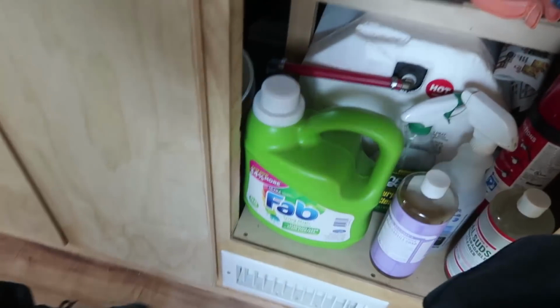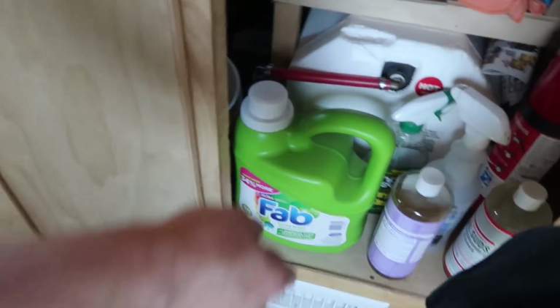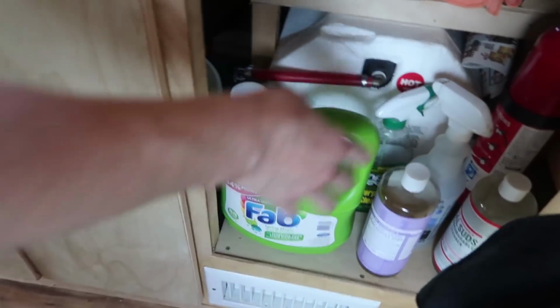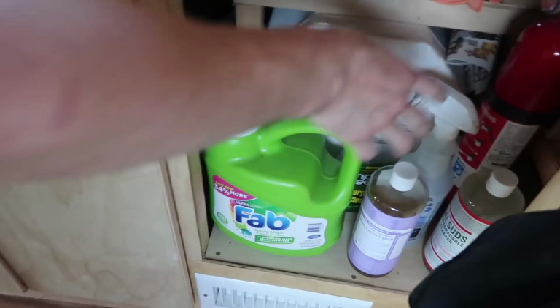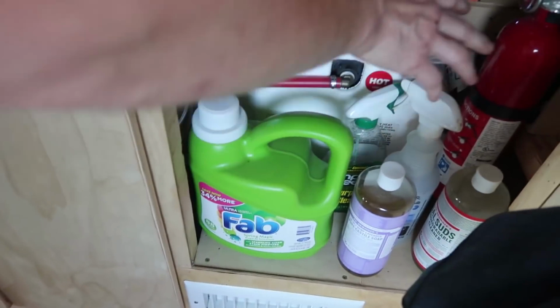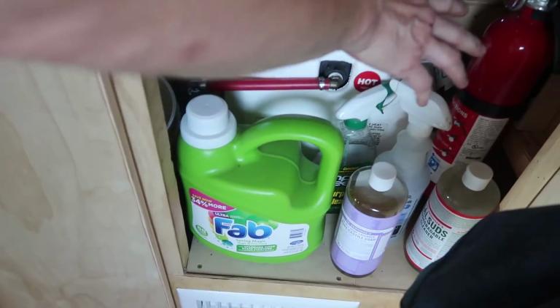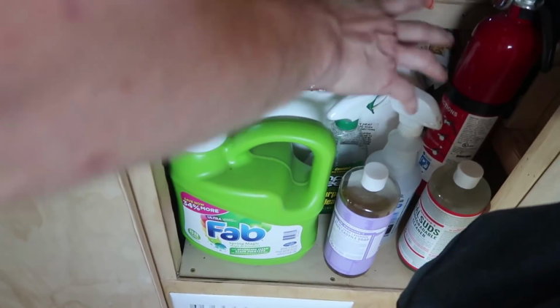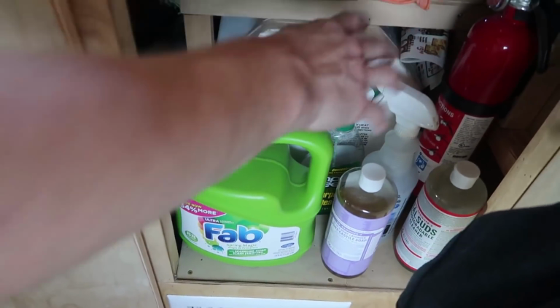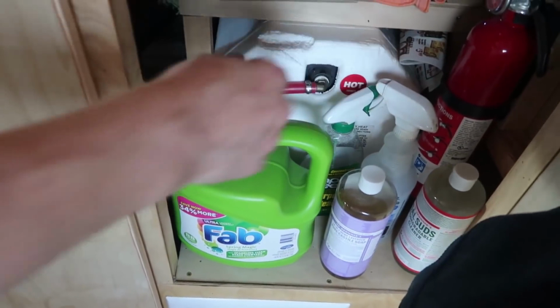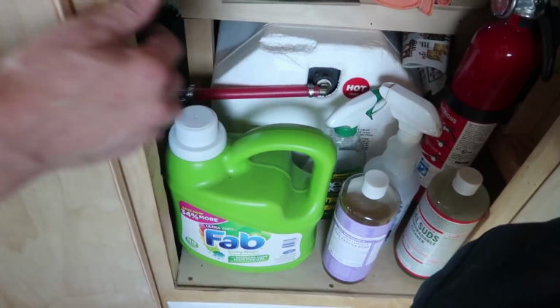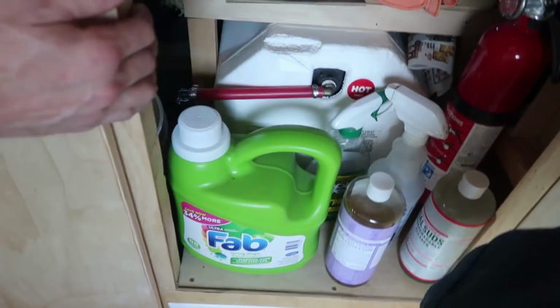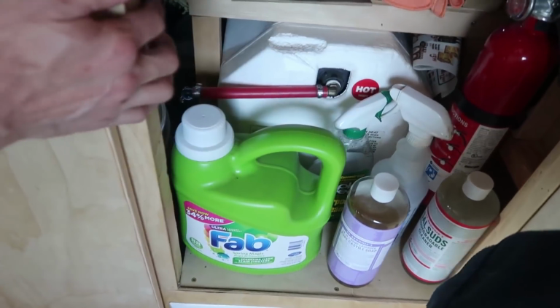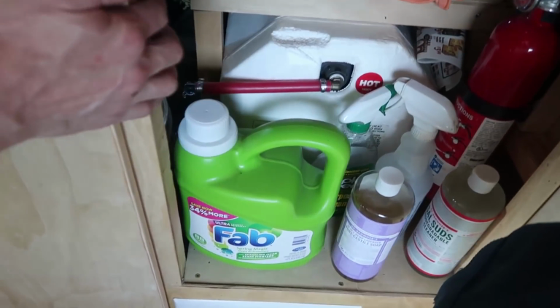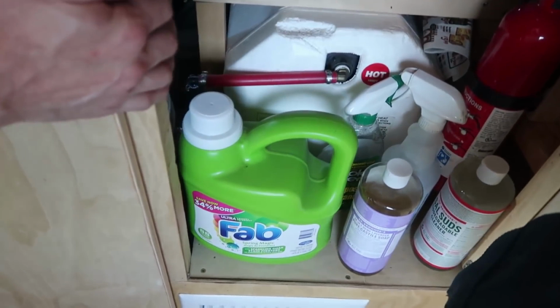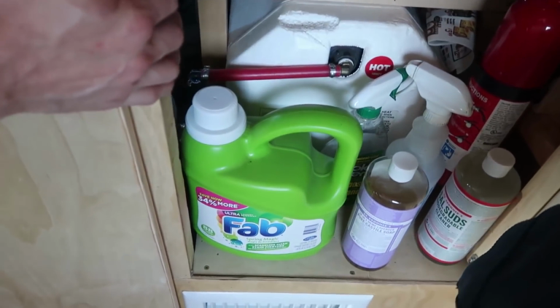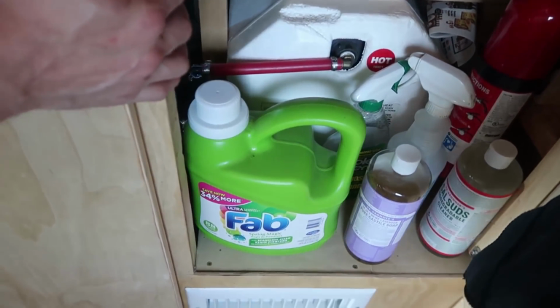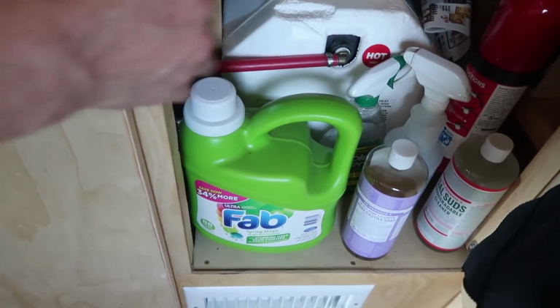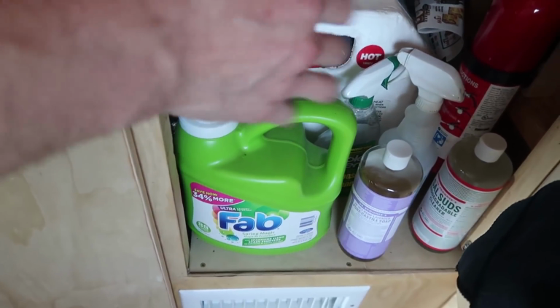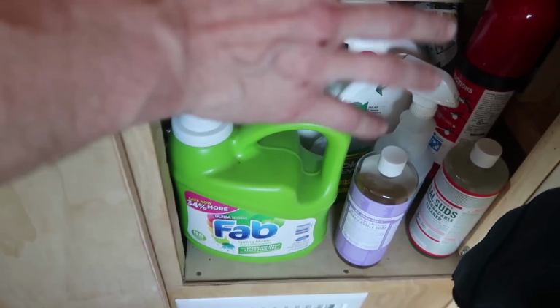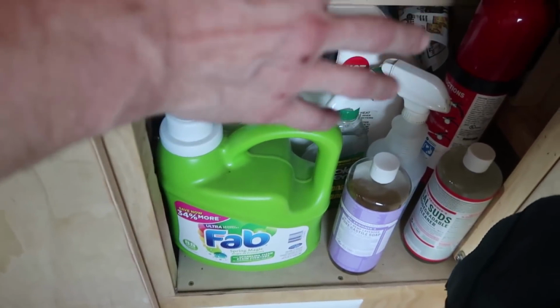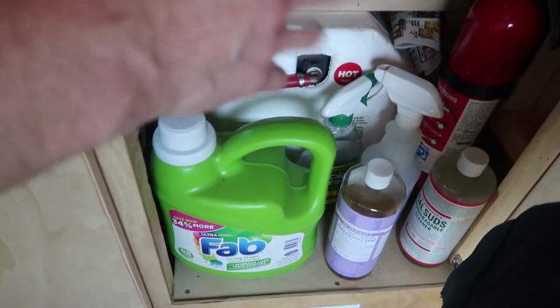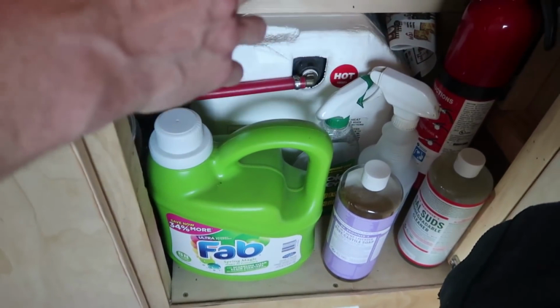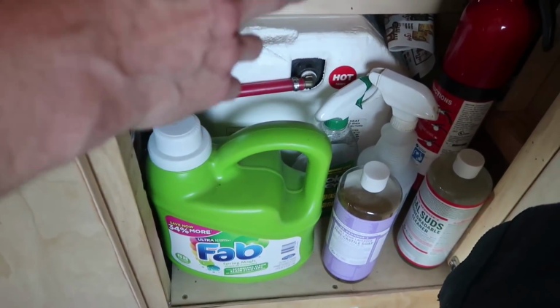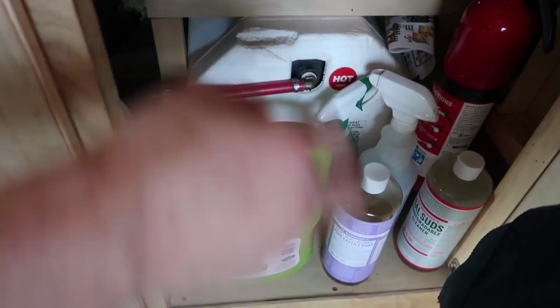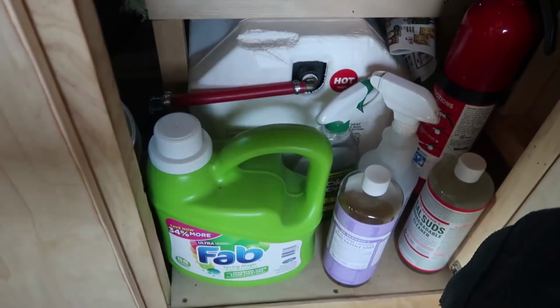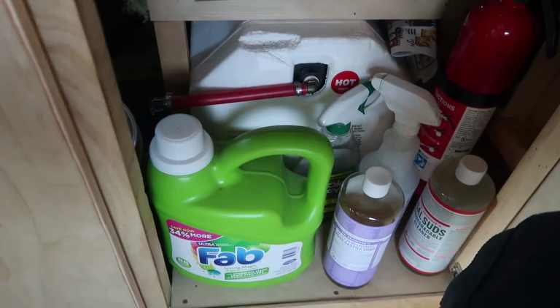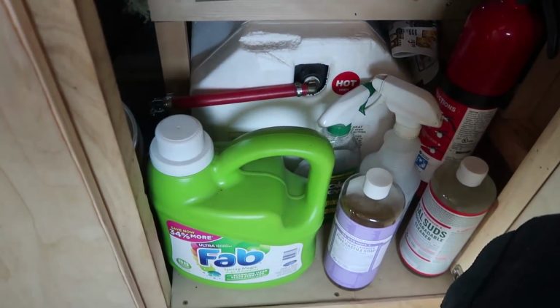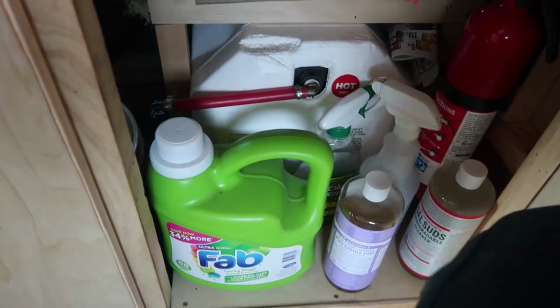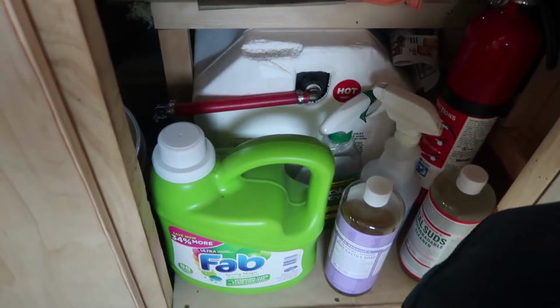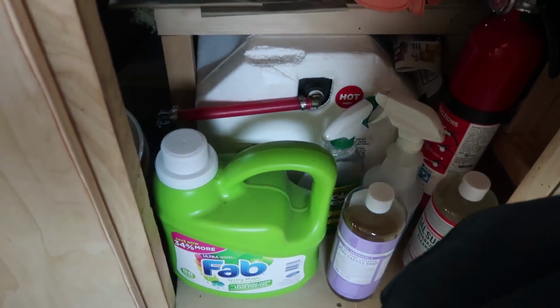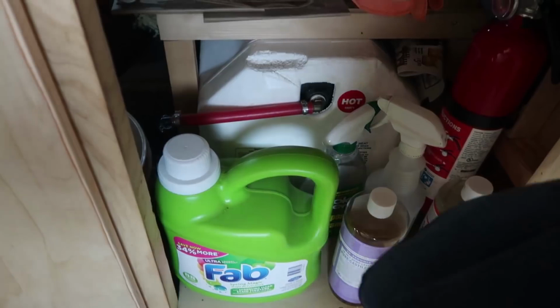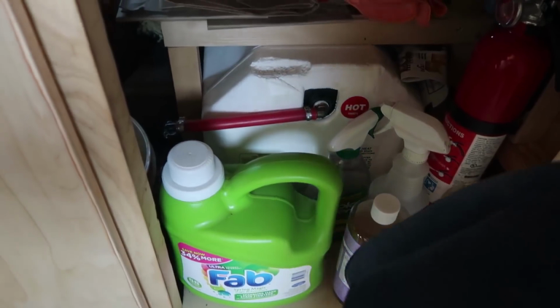We also have a fire extinguisher right here, and the first aid kit will also be included in this little cupboard.